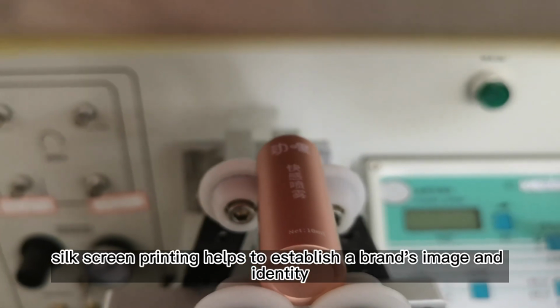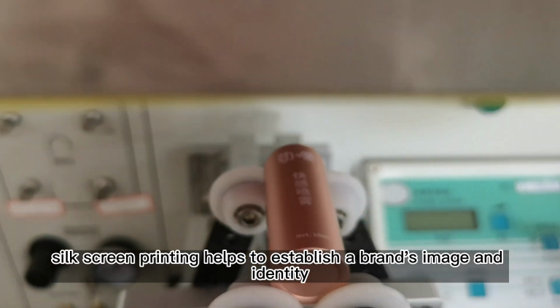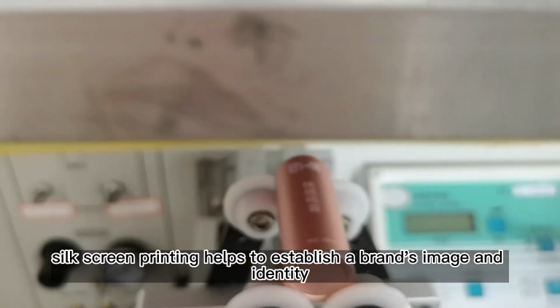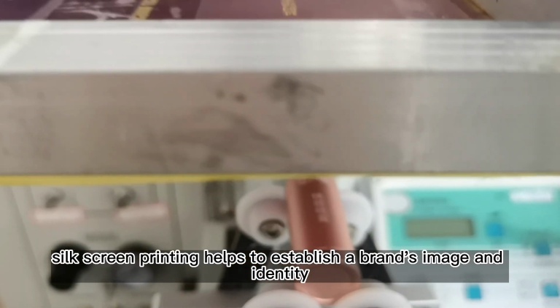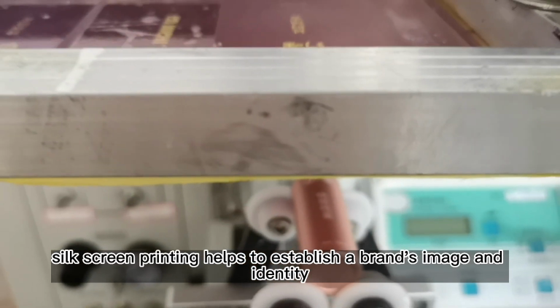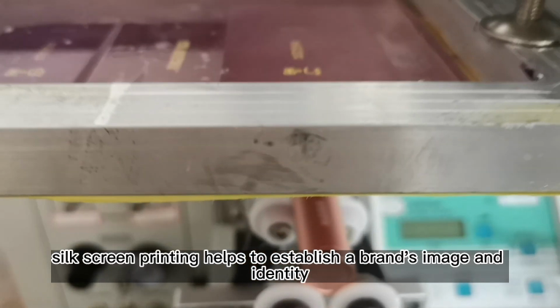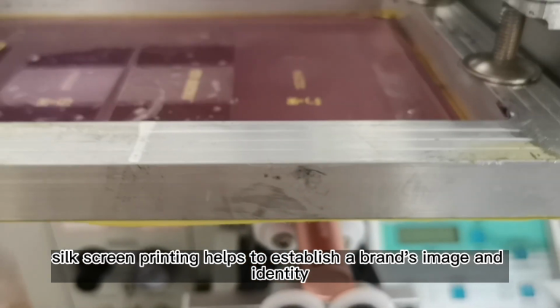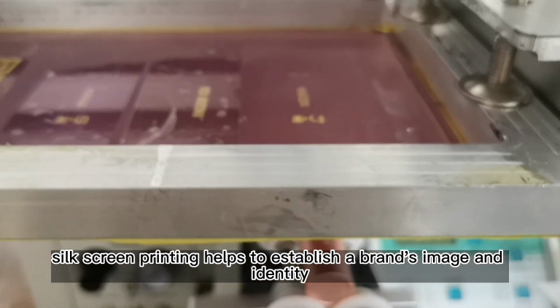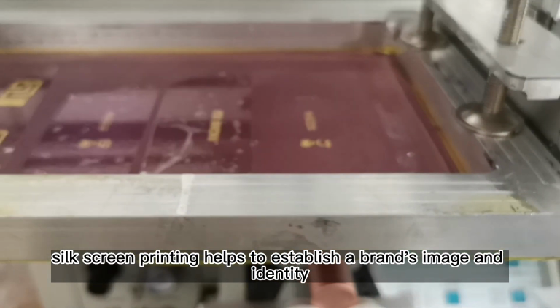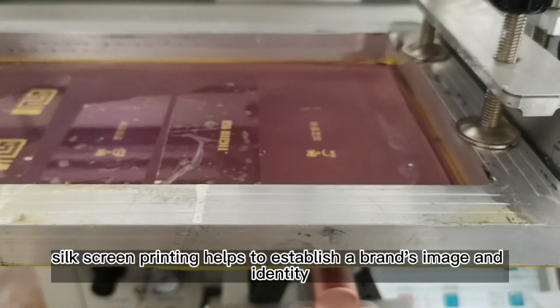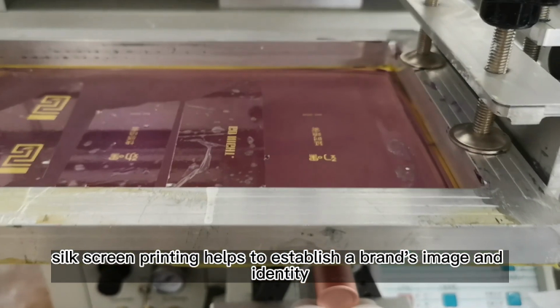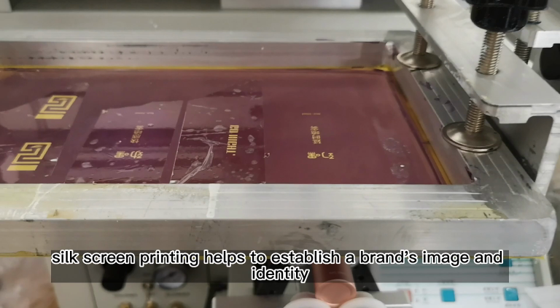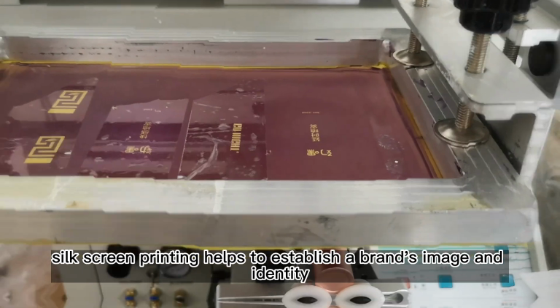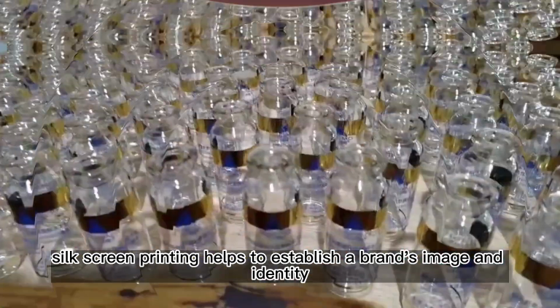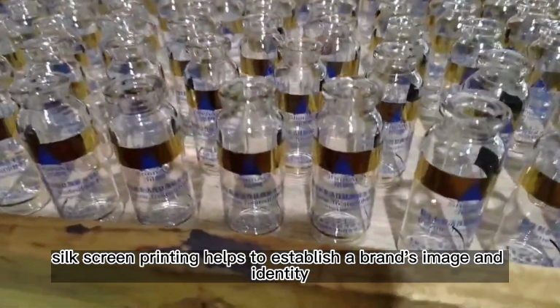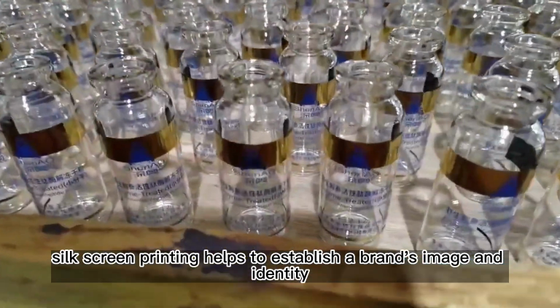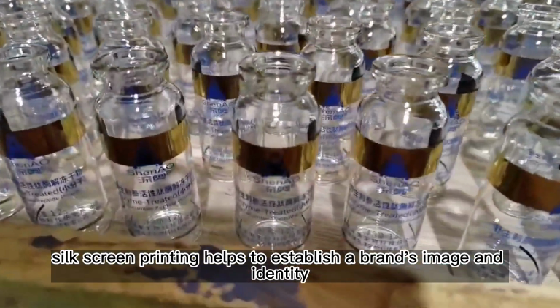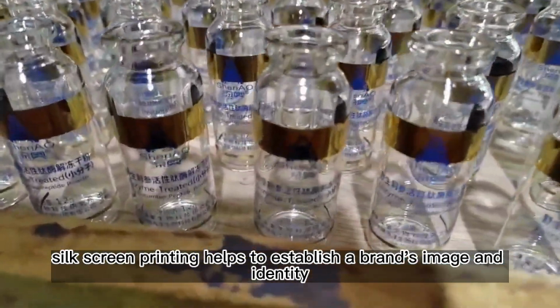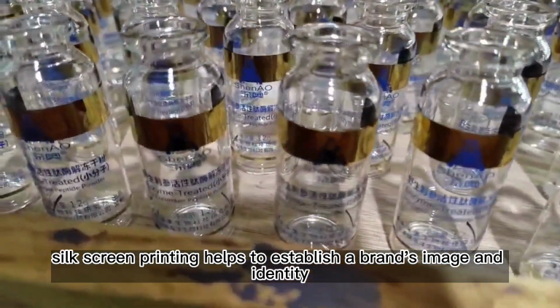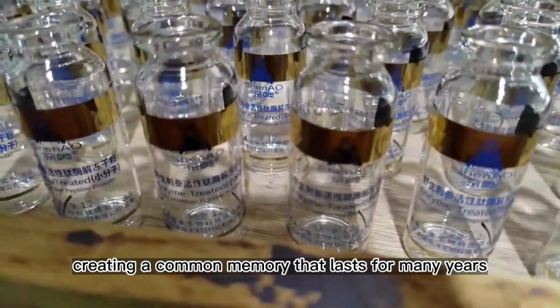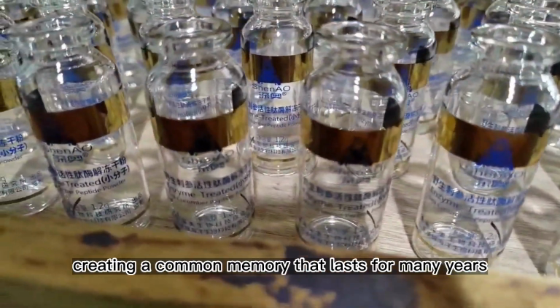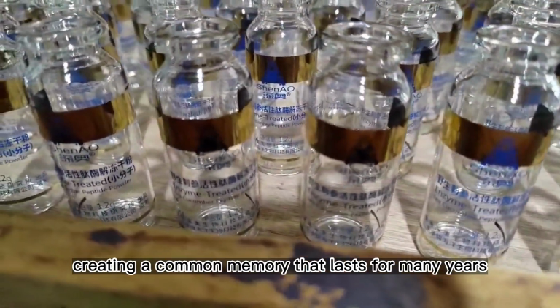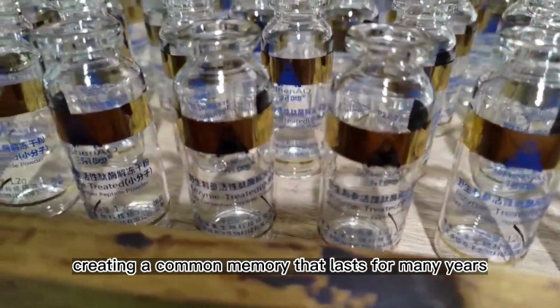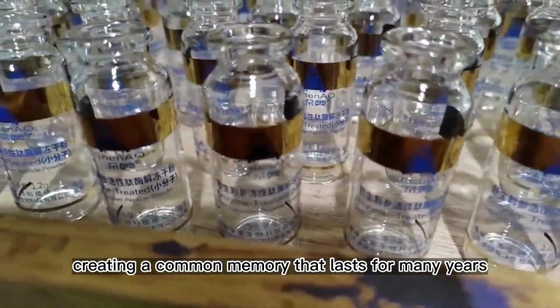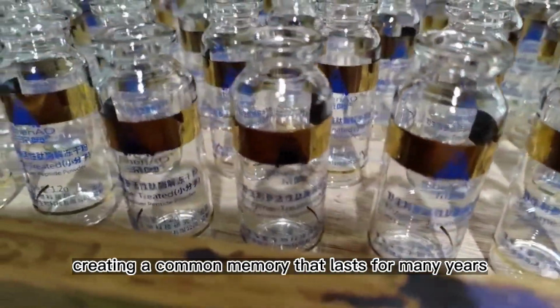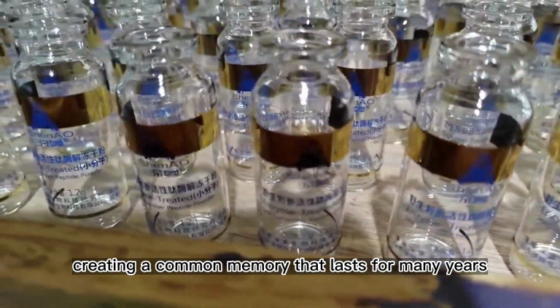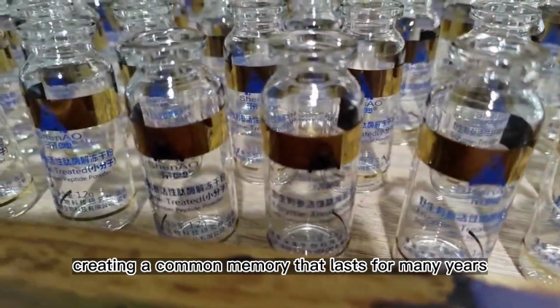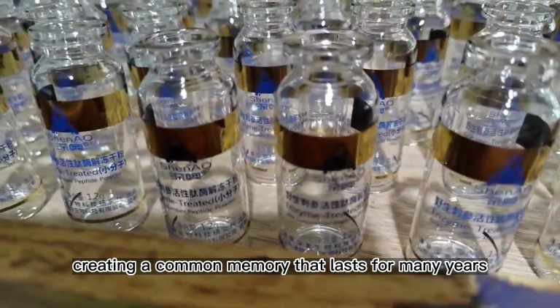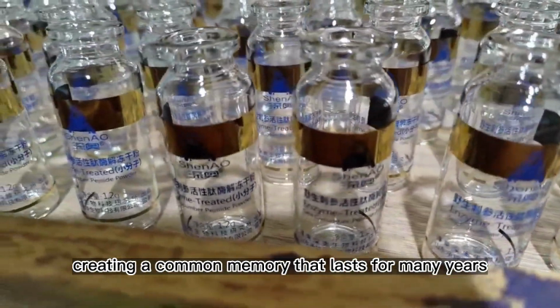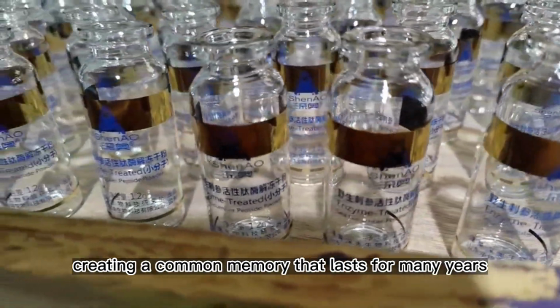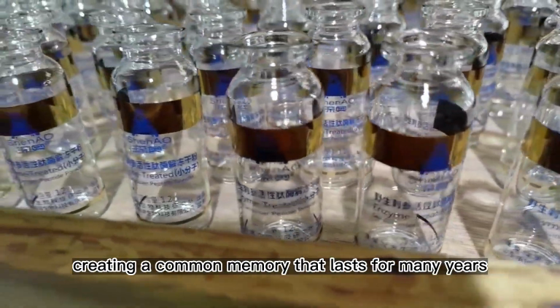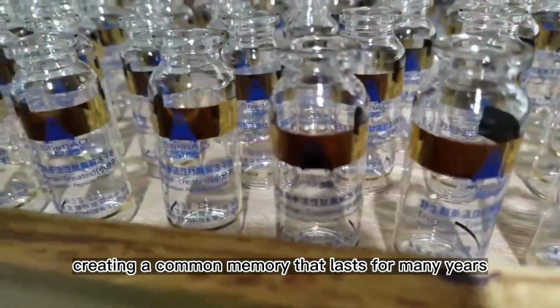Silk screen printing helps to establish a brand's image and identity, creating a lasting memory that endures for many years.